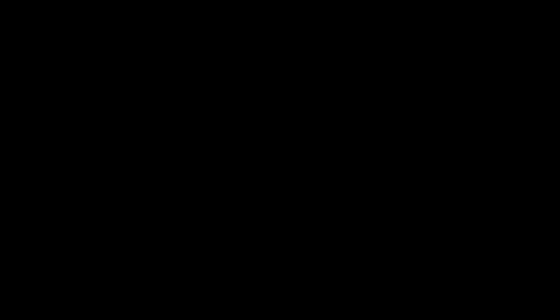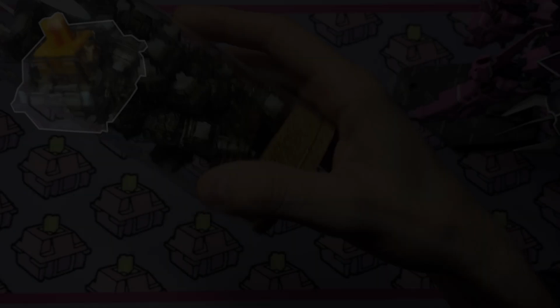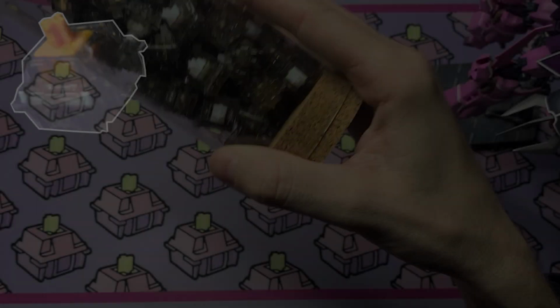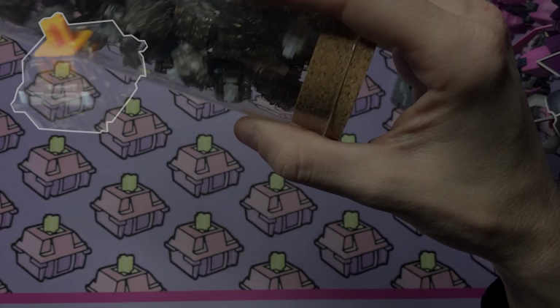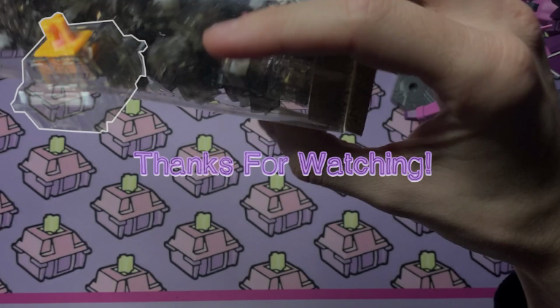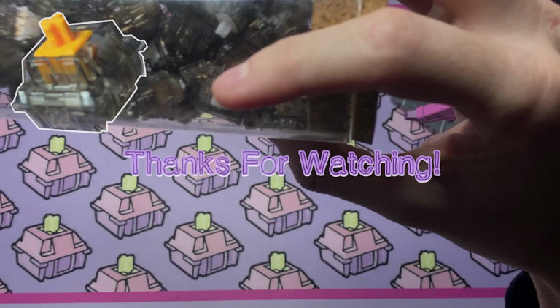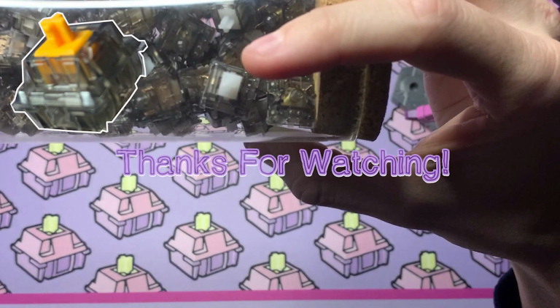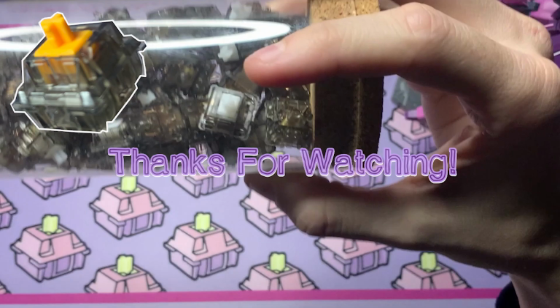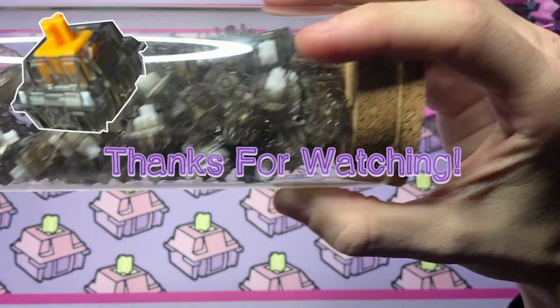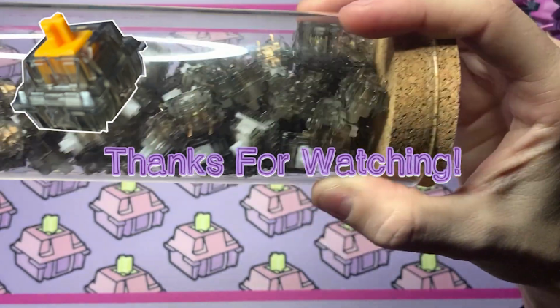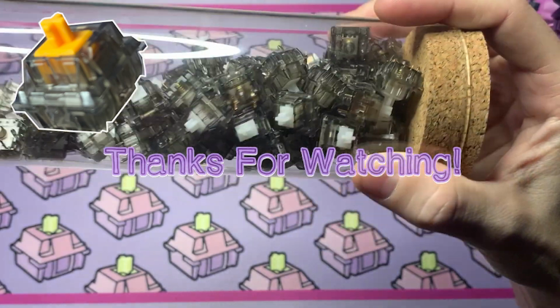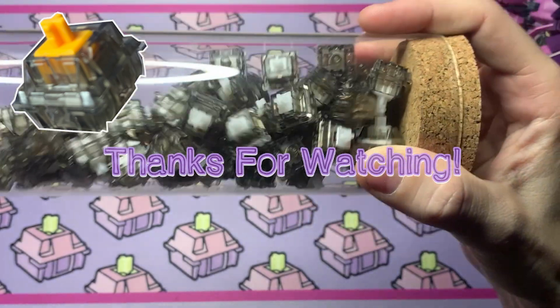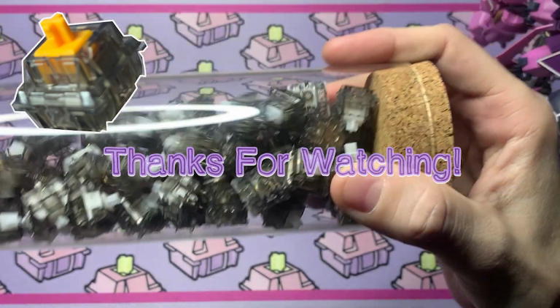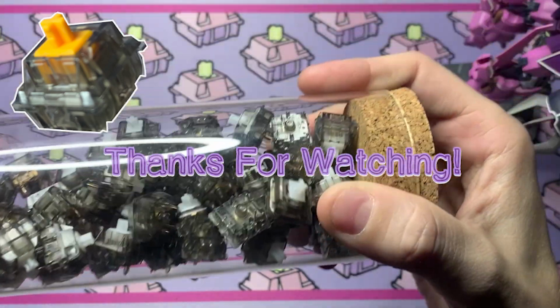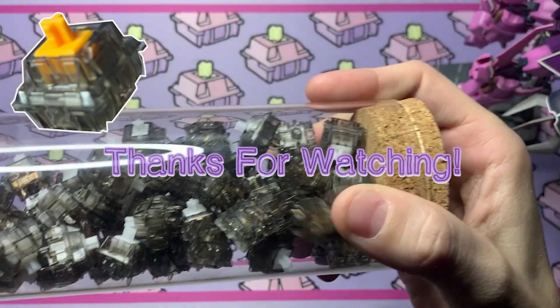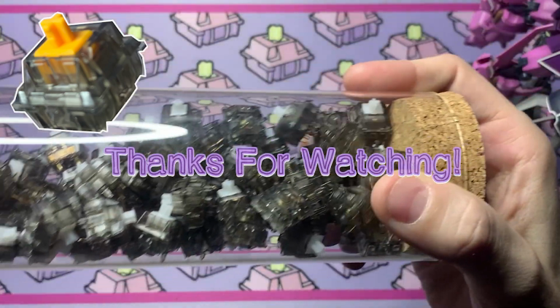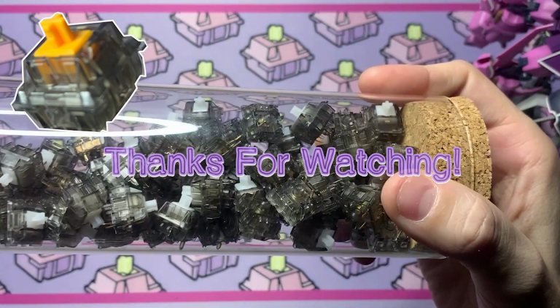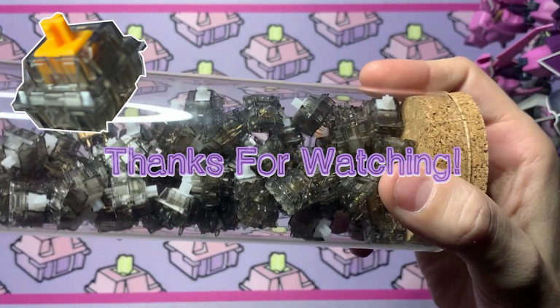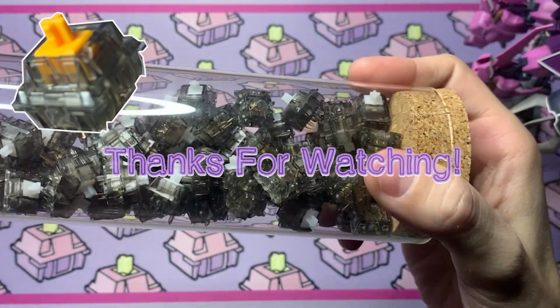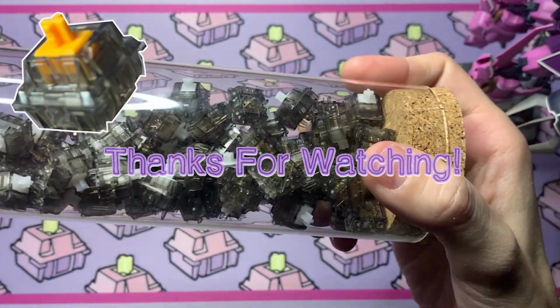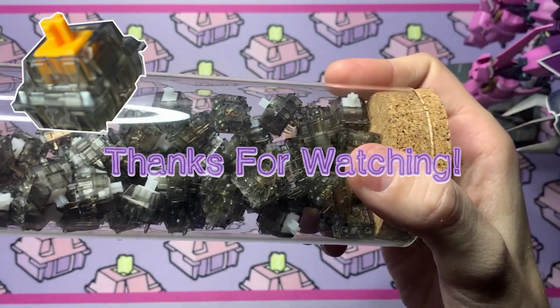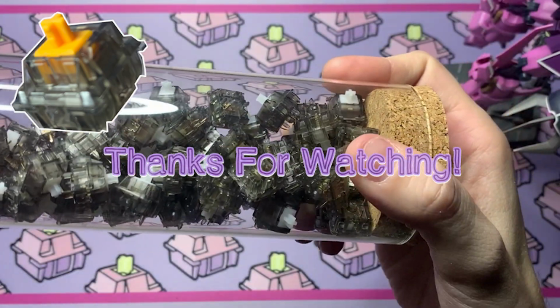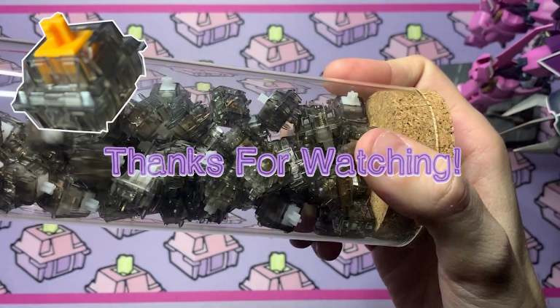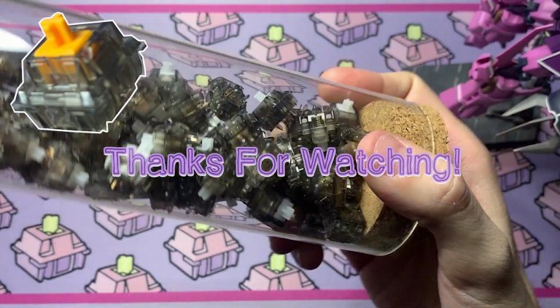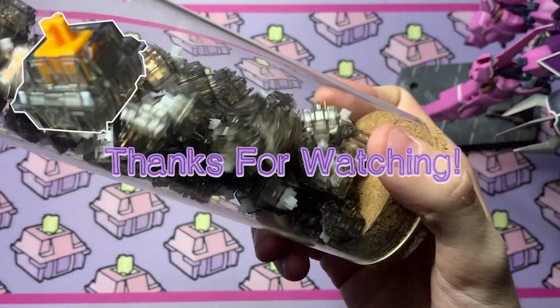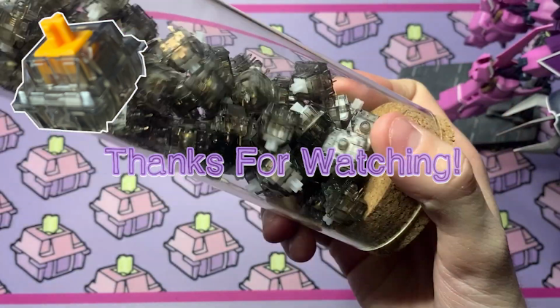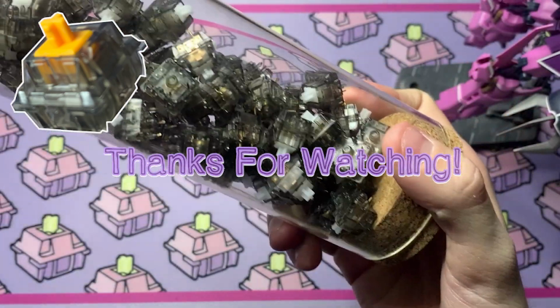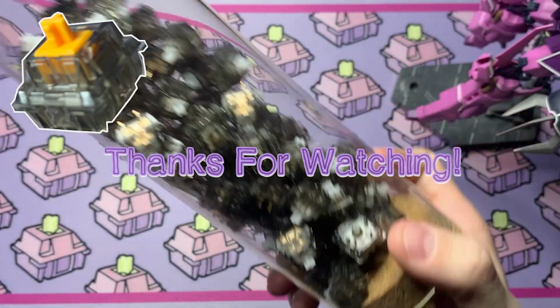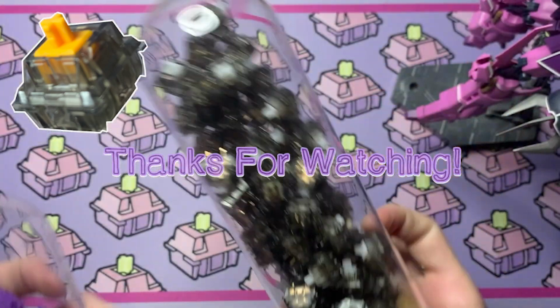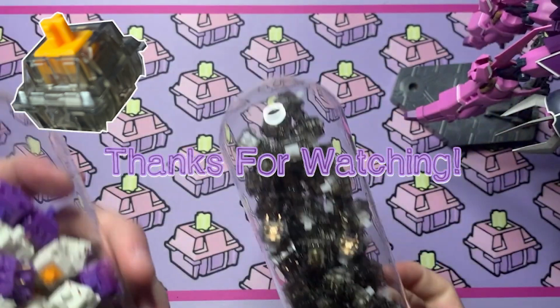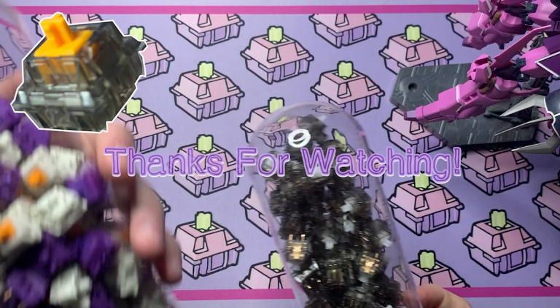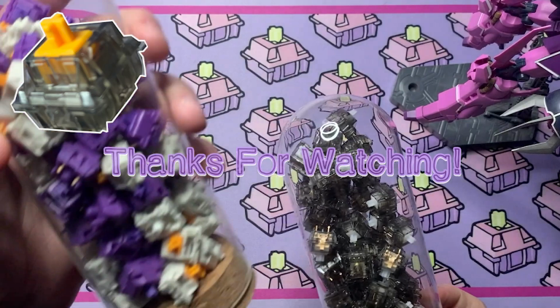Alright everyone, thanks for watching, and if this video is entertaining, please subscribe to the channel. It means a lot, and we'll see you in the next one.